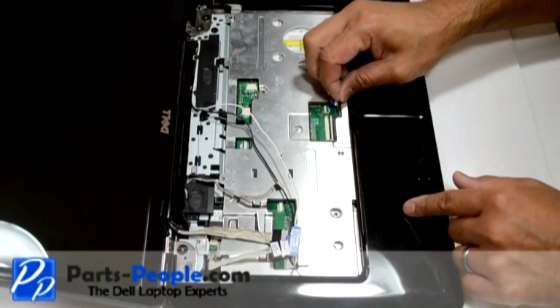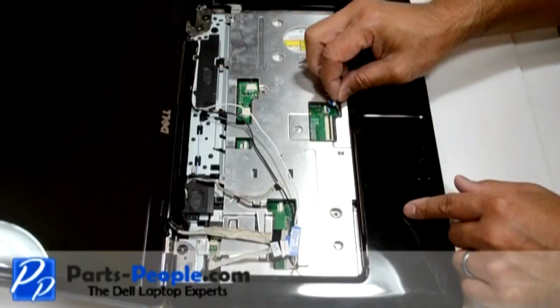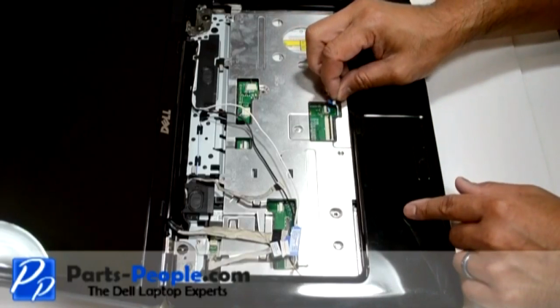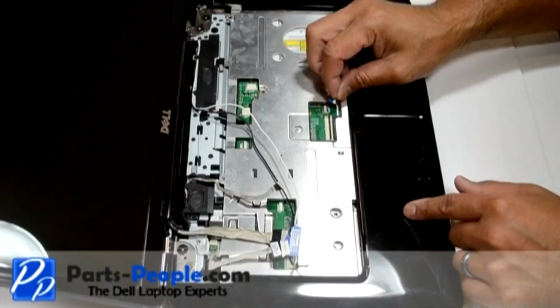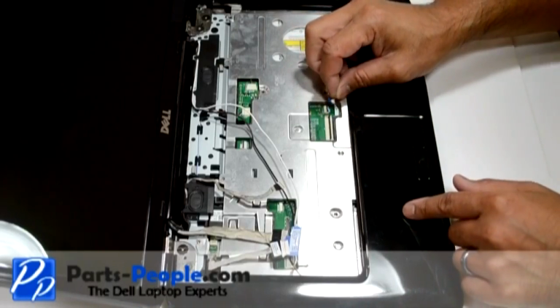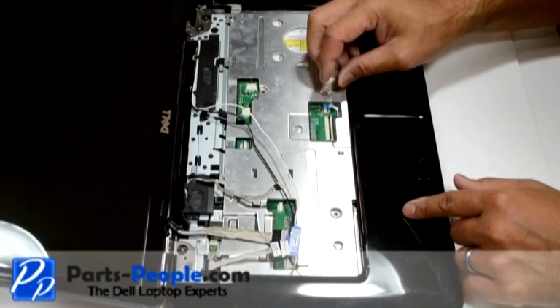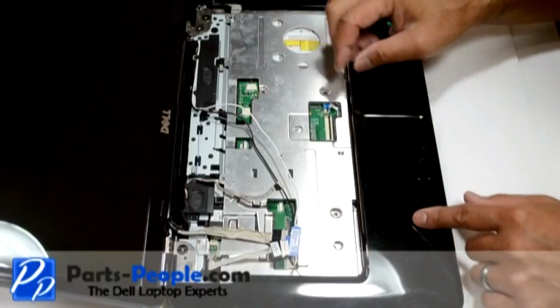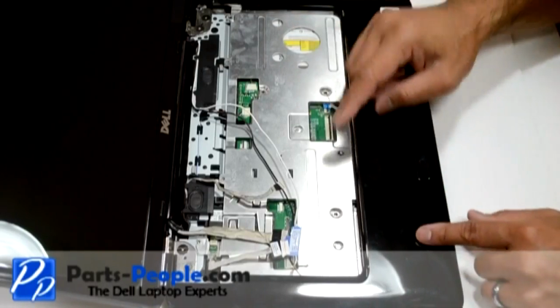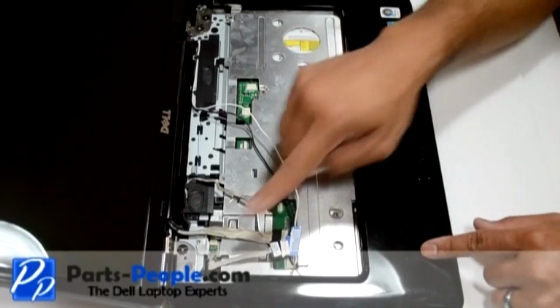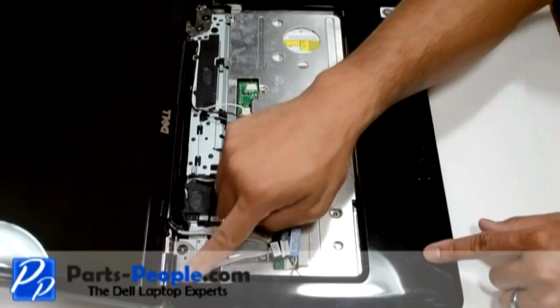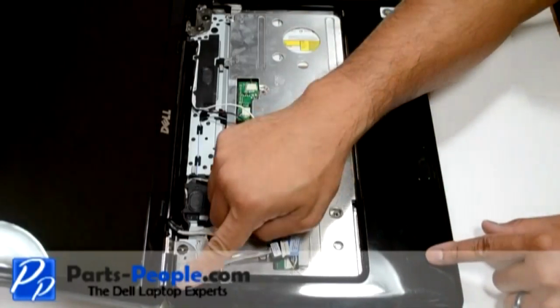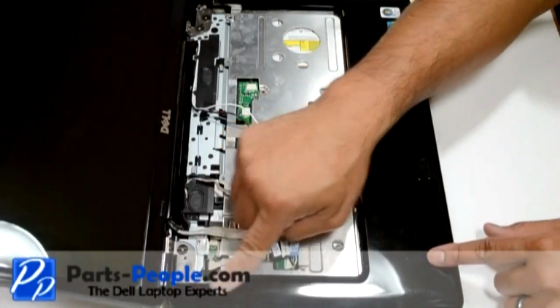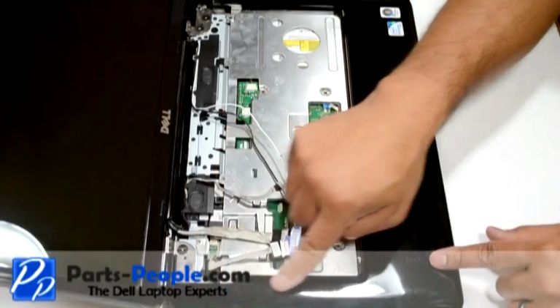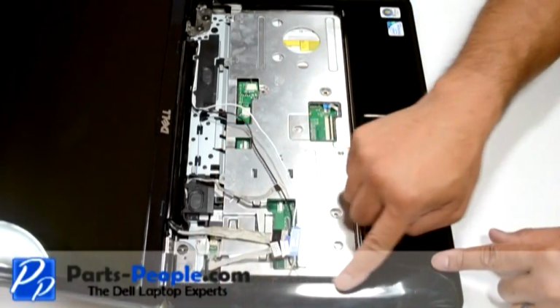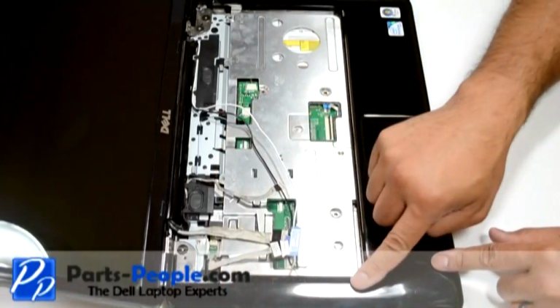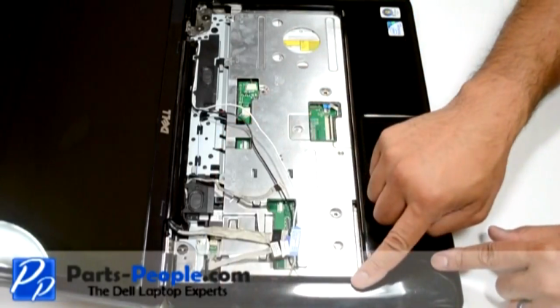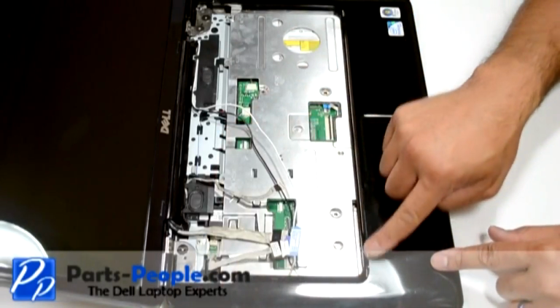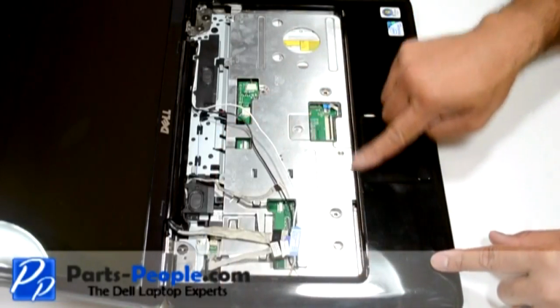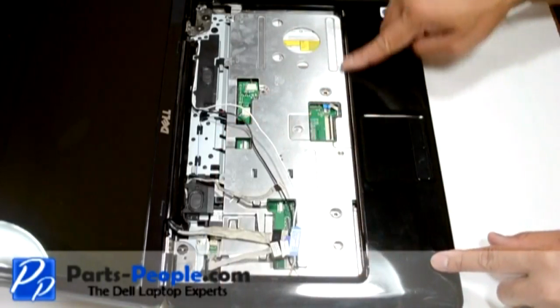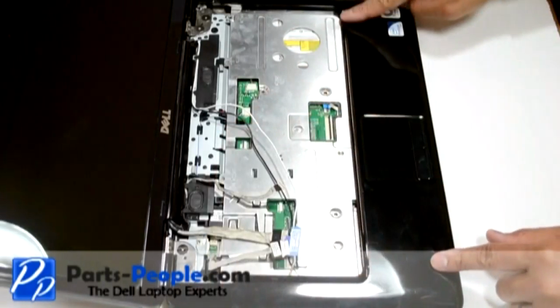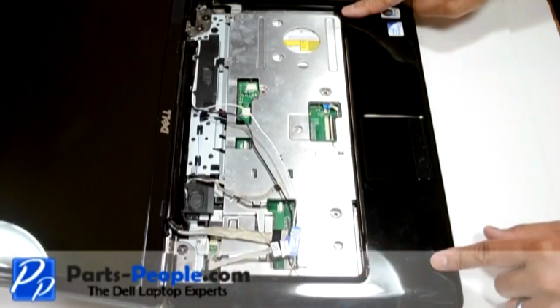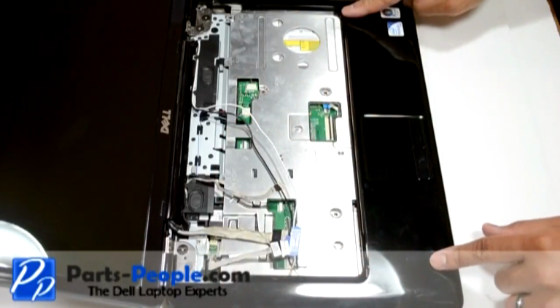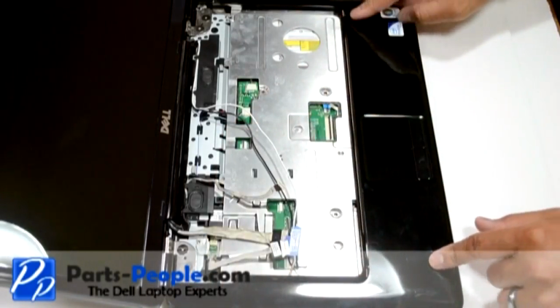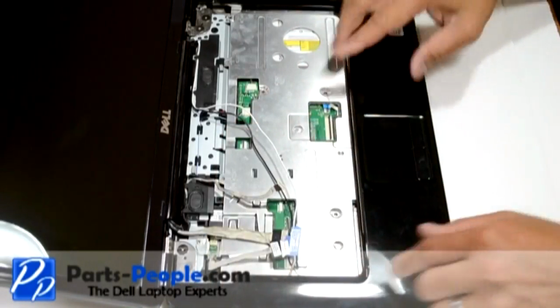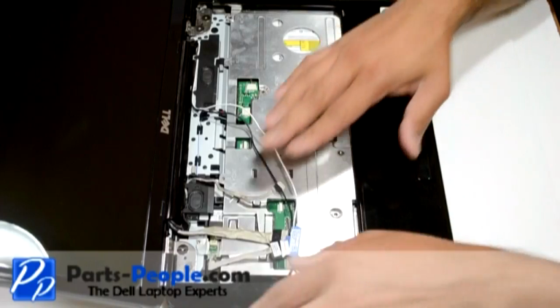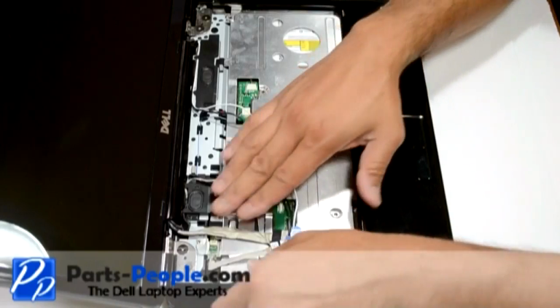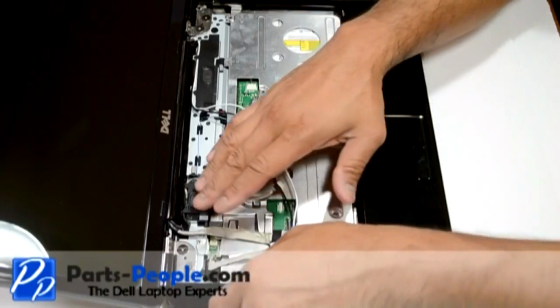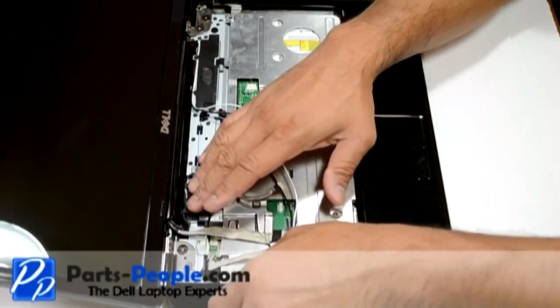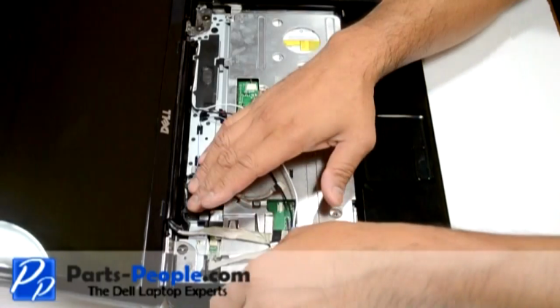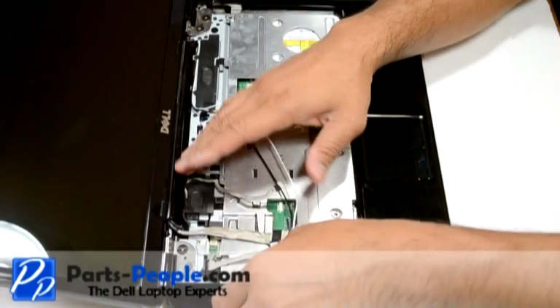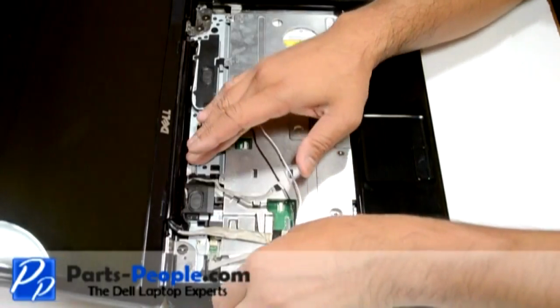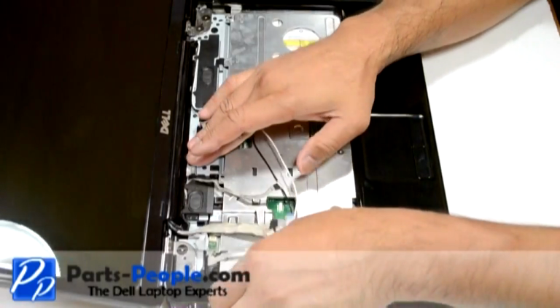Carefully lift up the touchpad palm rest off the base starting from the upper left corner, unsnapping it along the edges.